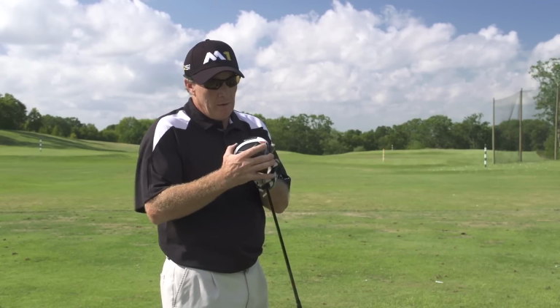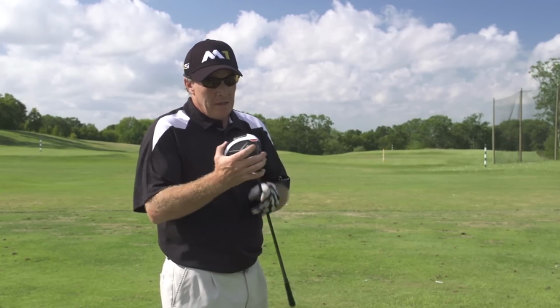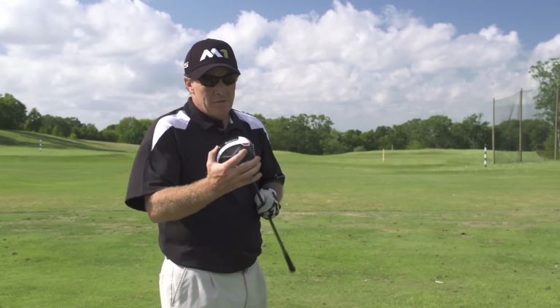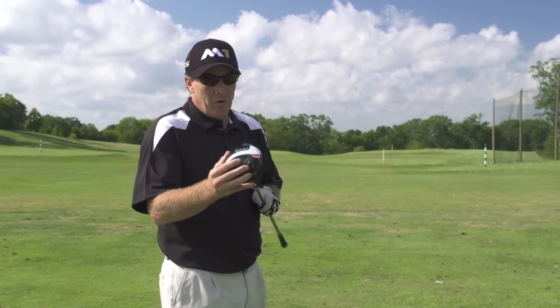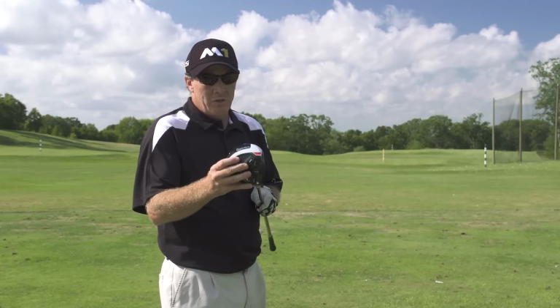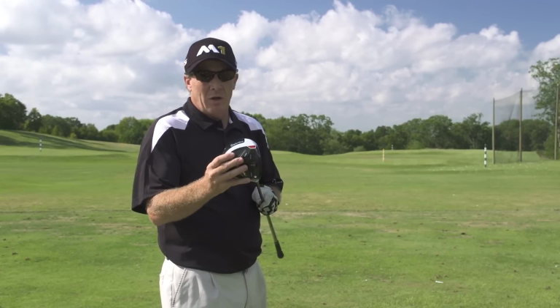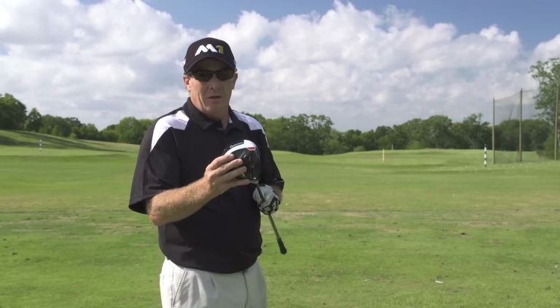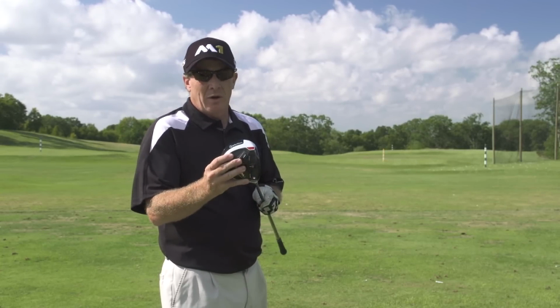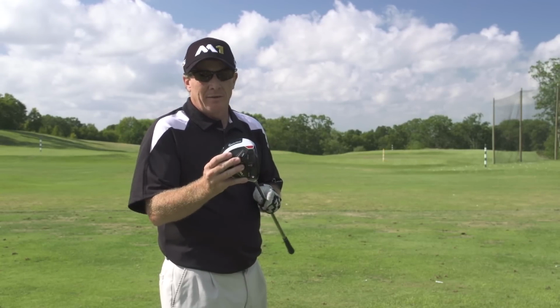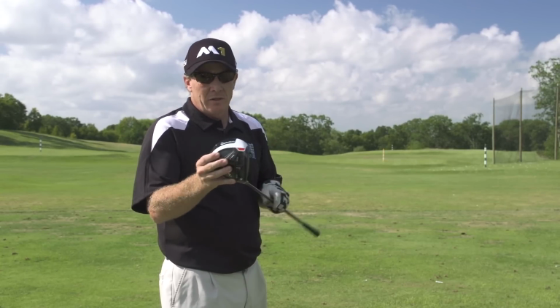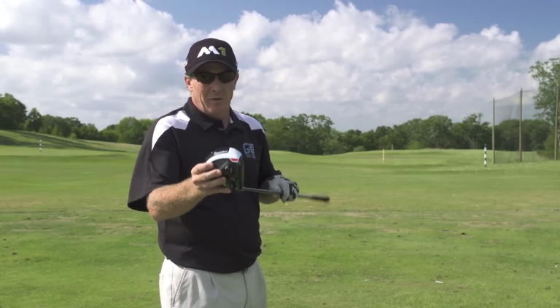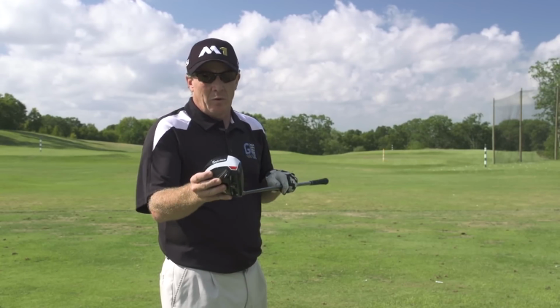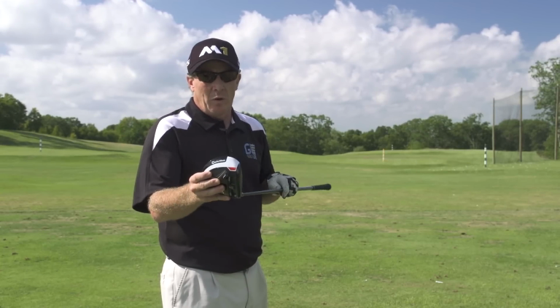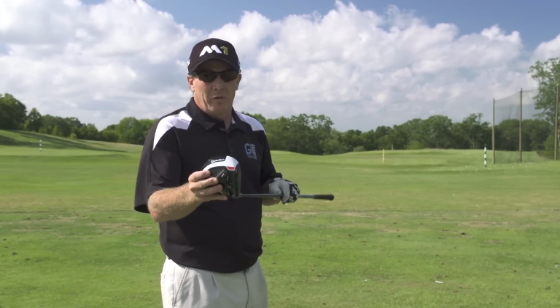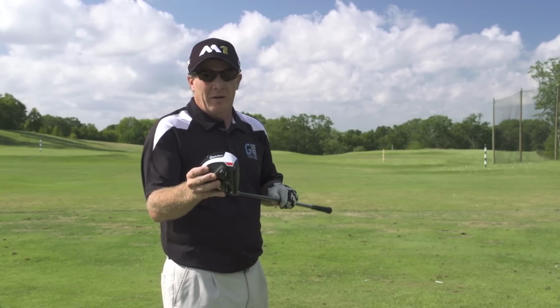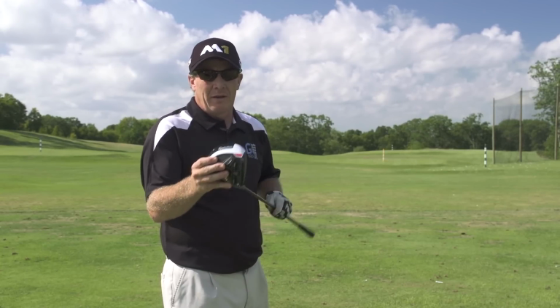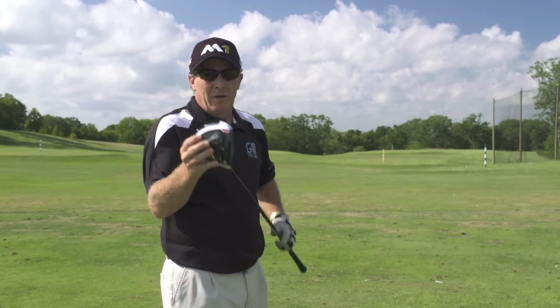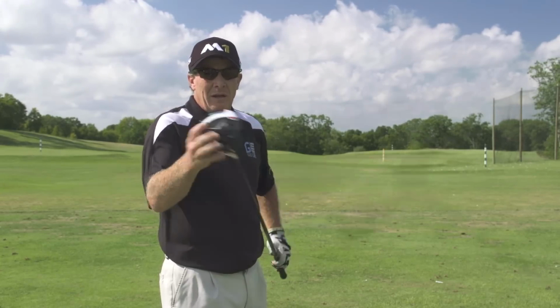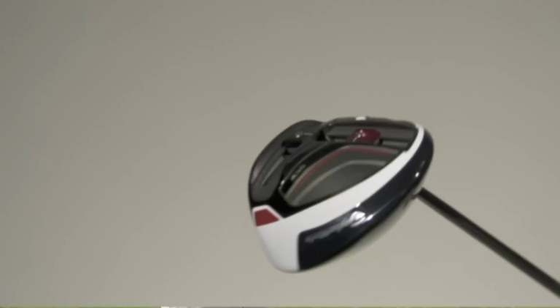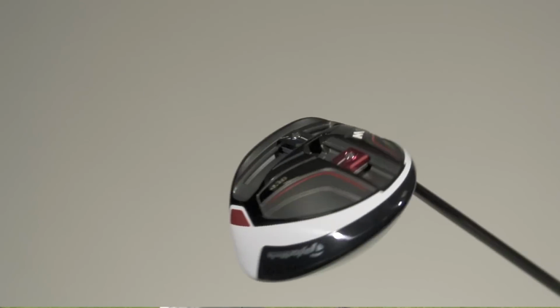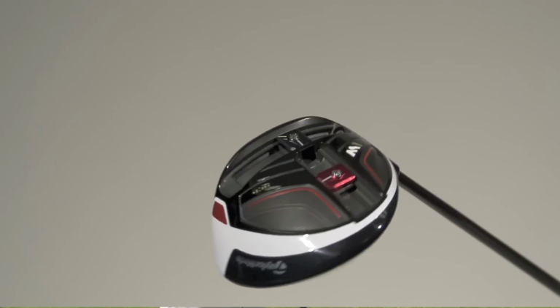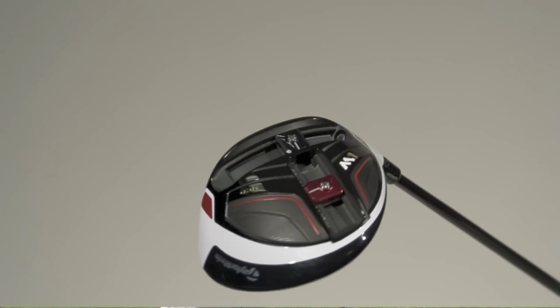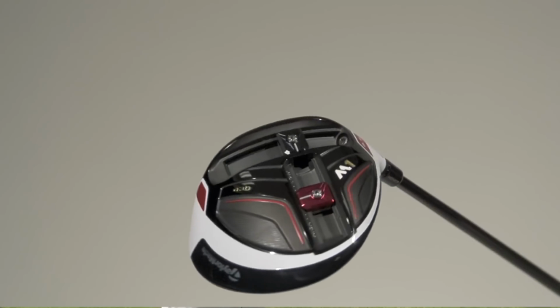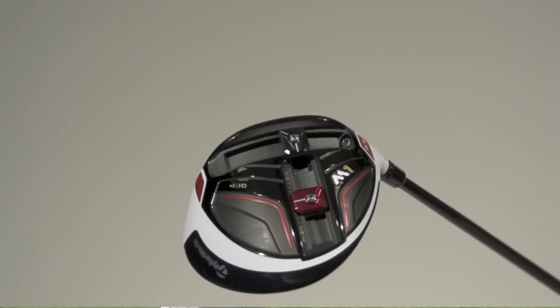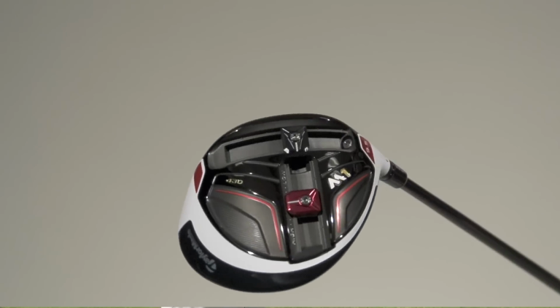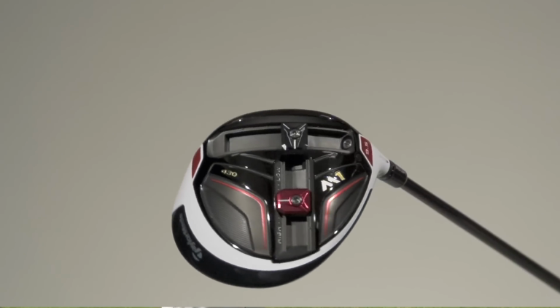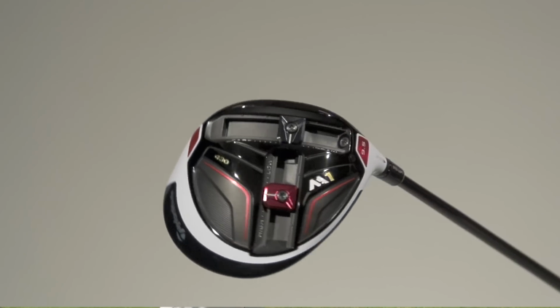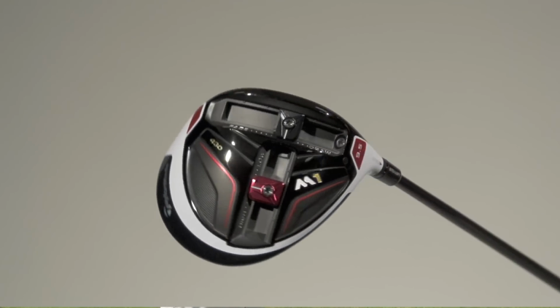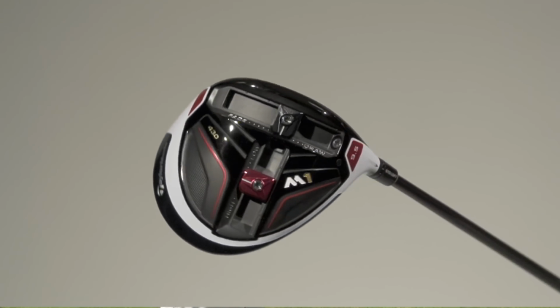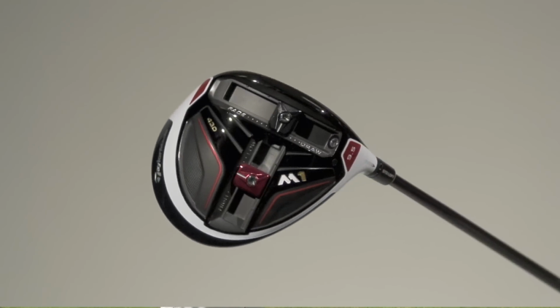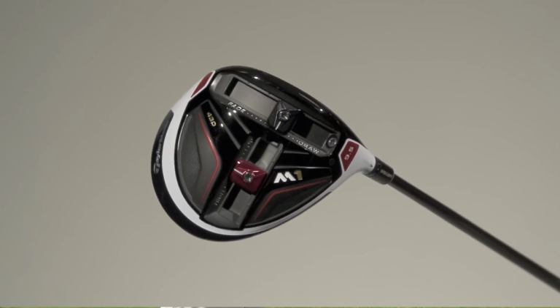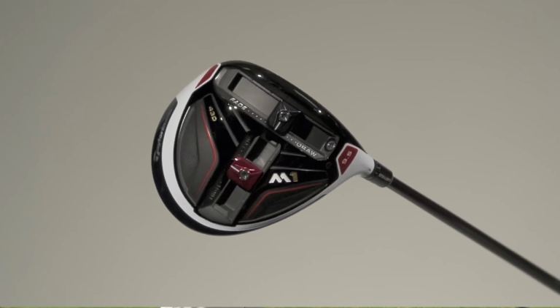It's a very solid driver. It's very well put together. It's also pretty simple and it sets up beautifully.